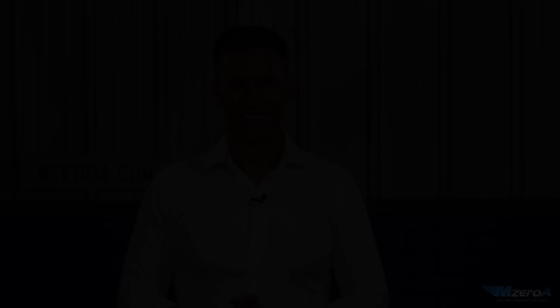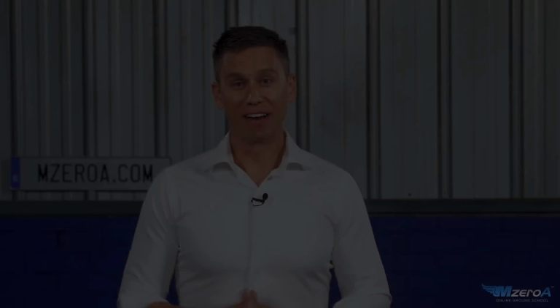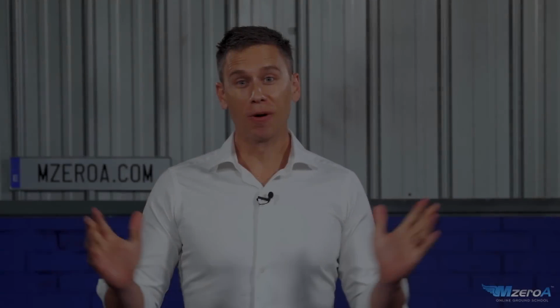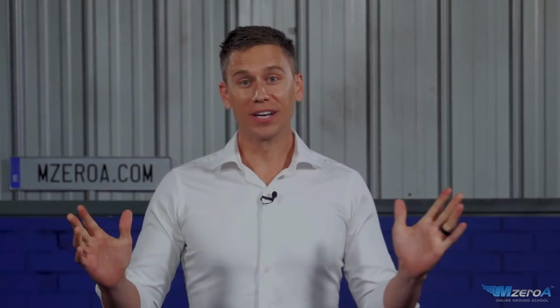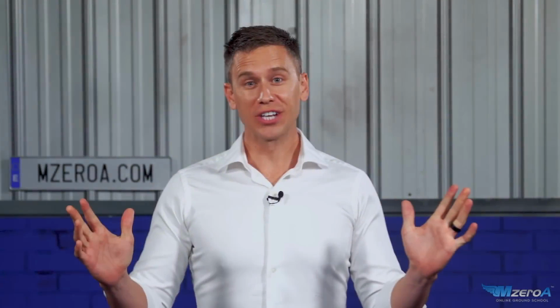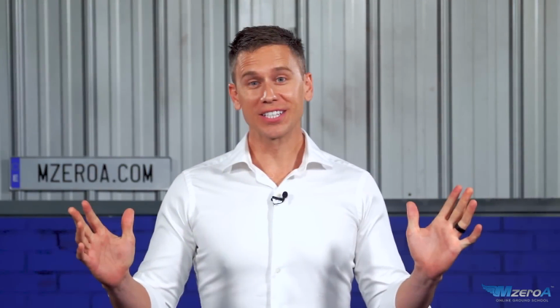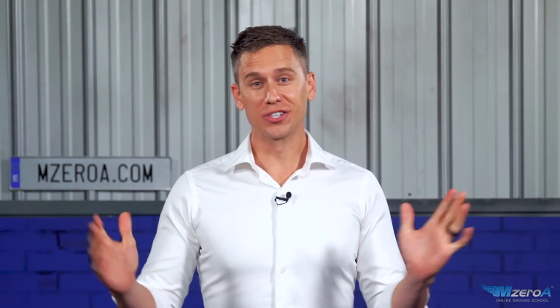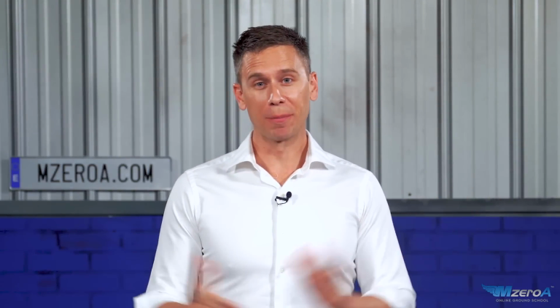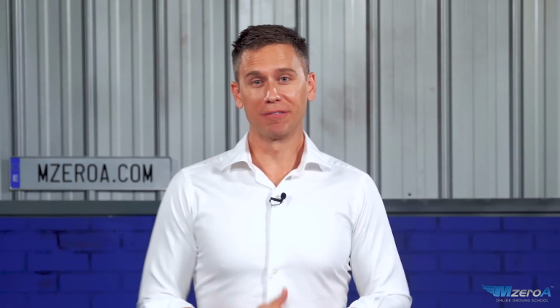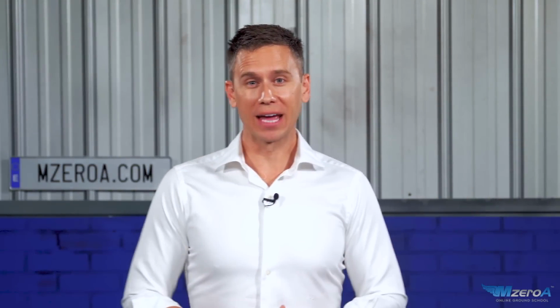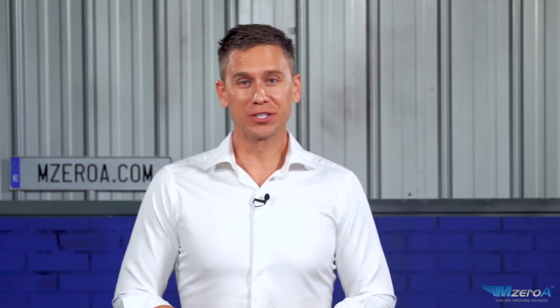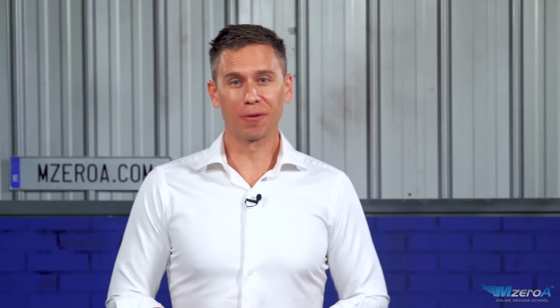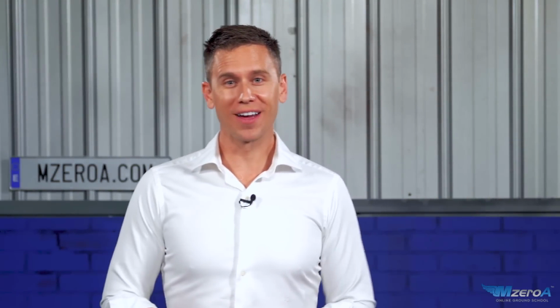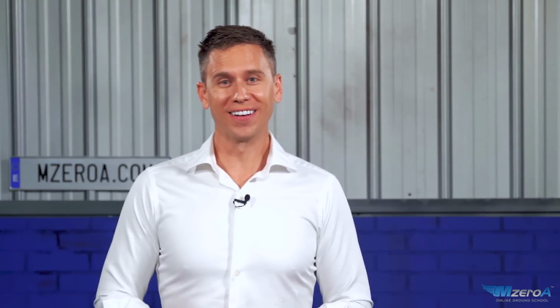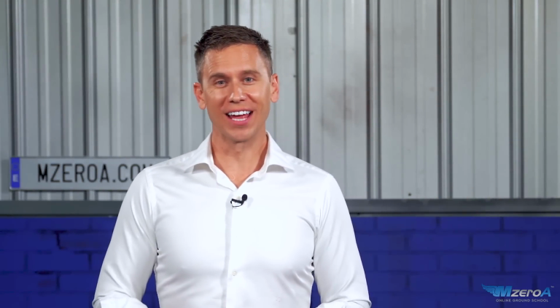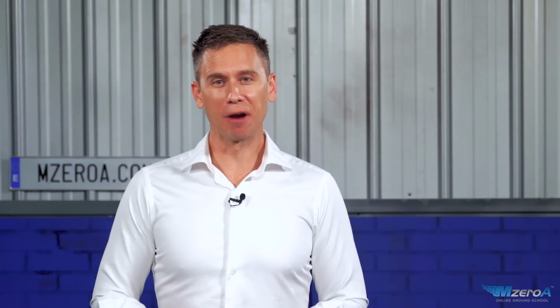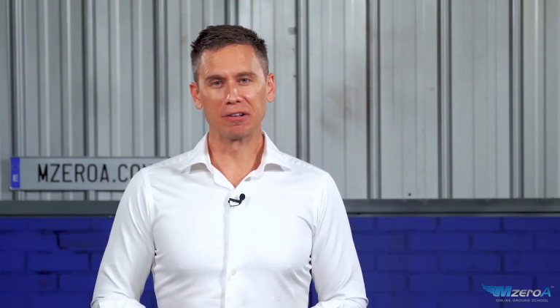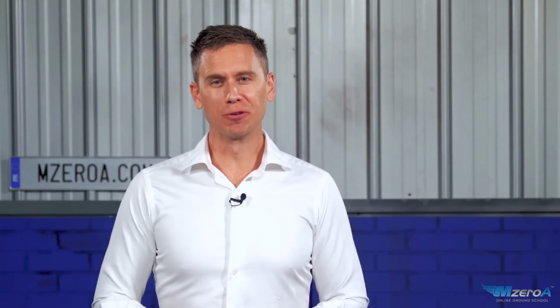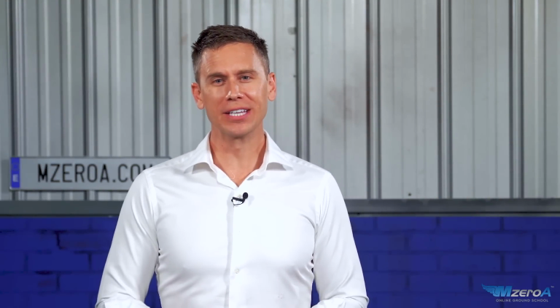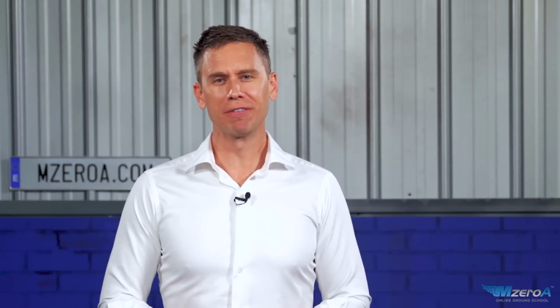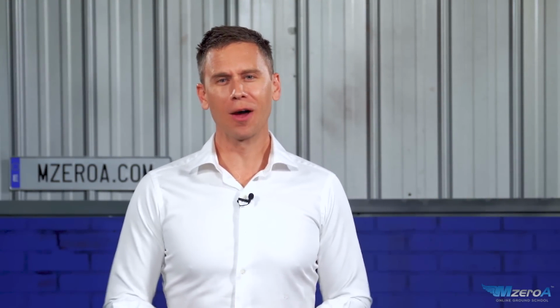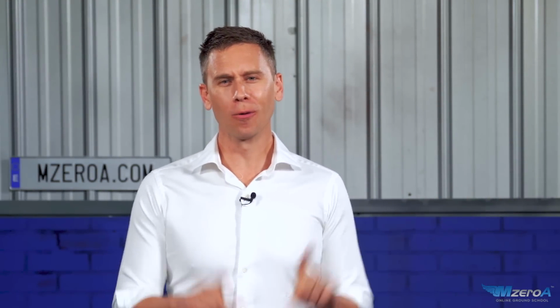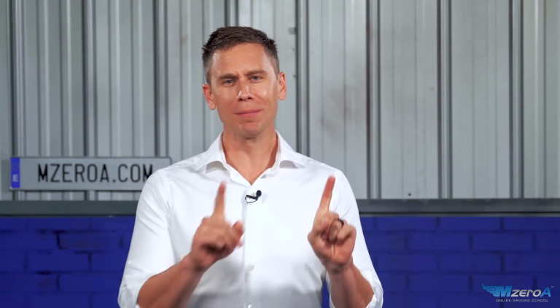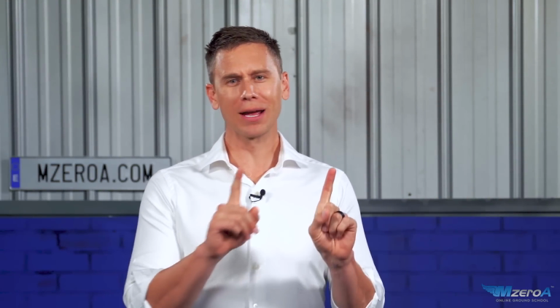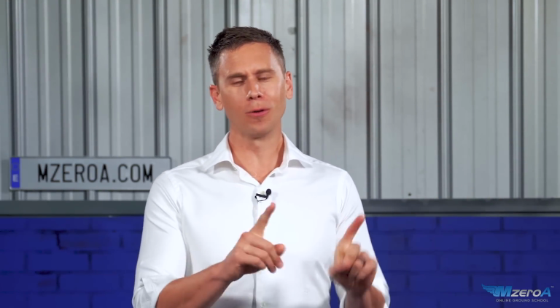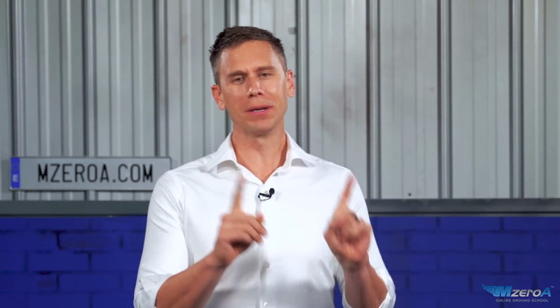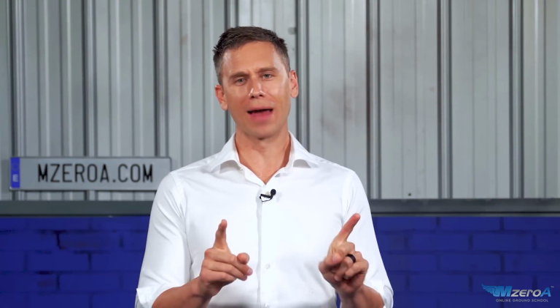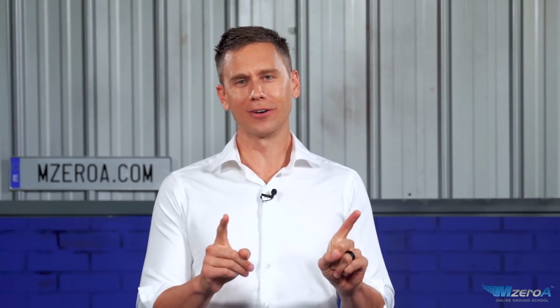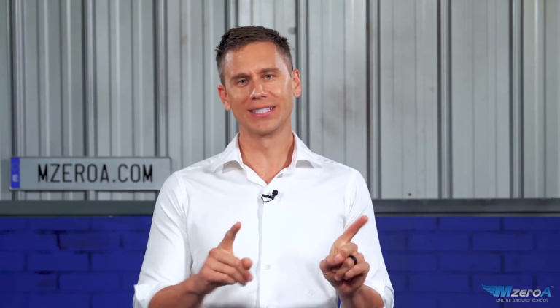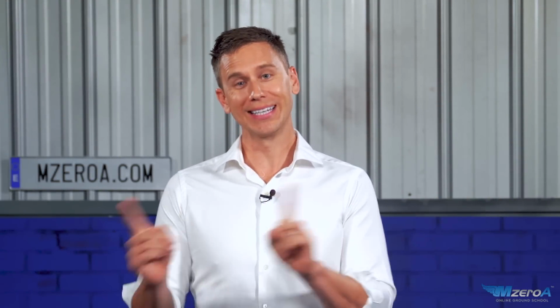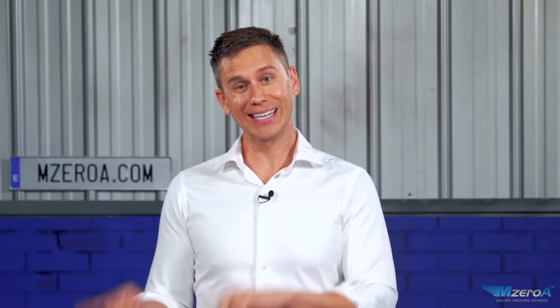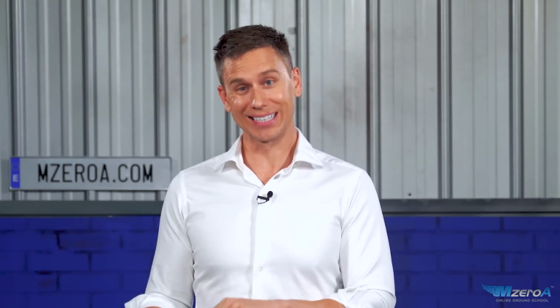Hey everyone. Jason Schappert of the MZeroA Online Ground School. In this video, we're going to make holding patterns easy.